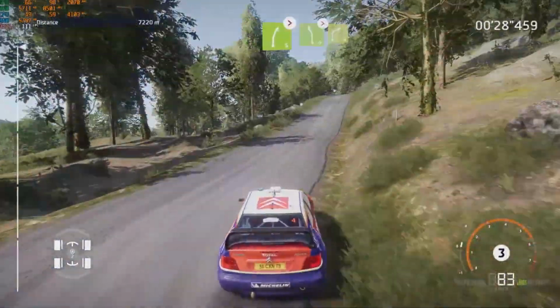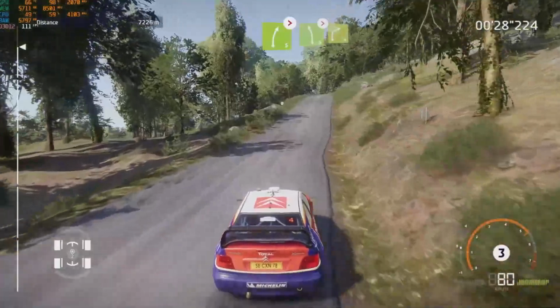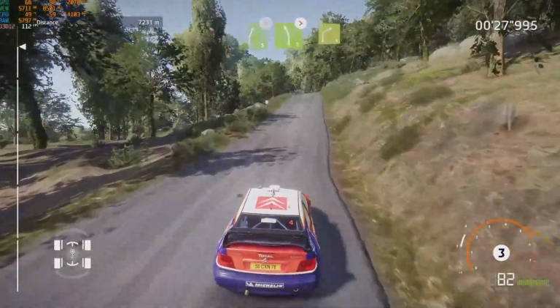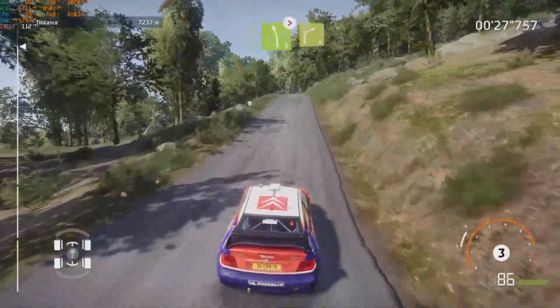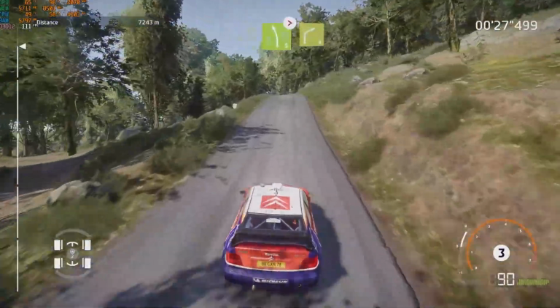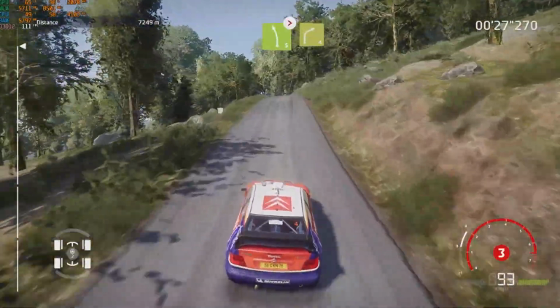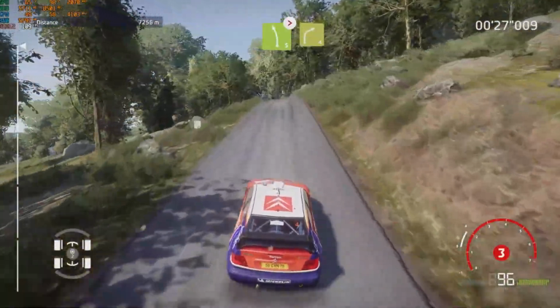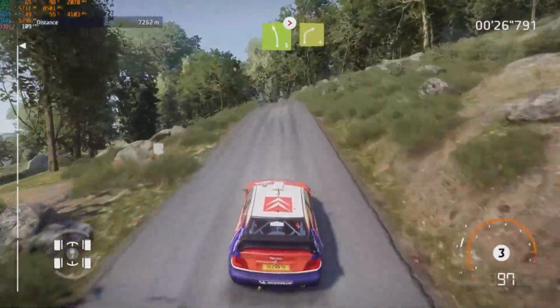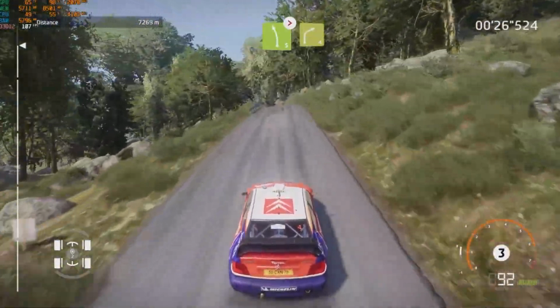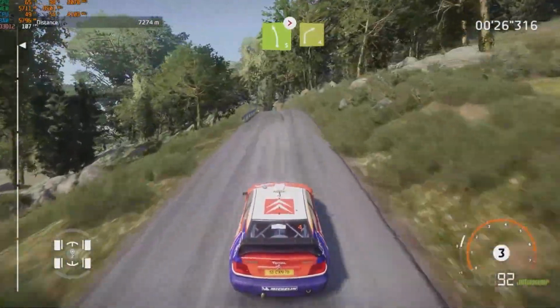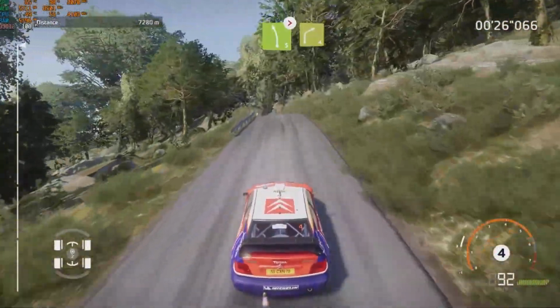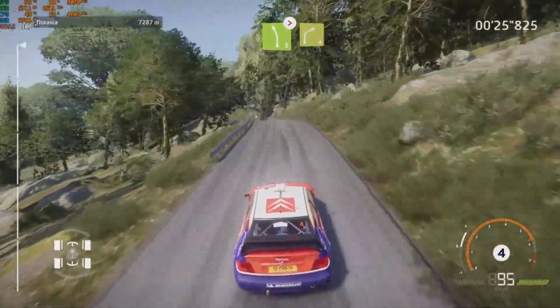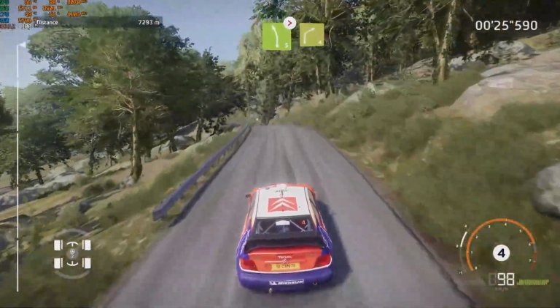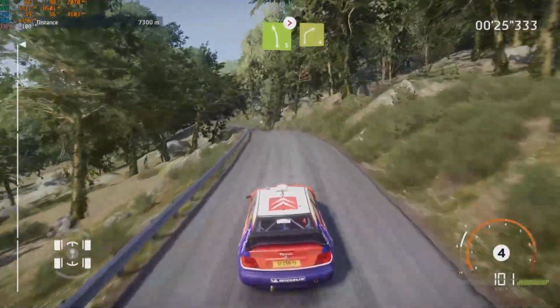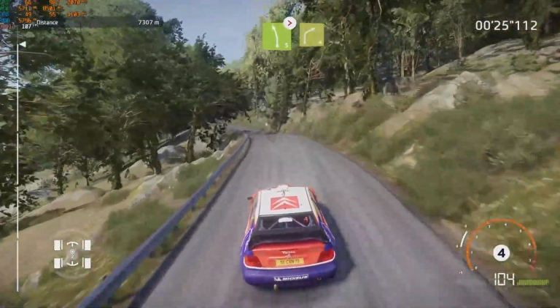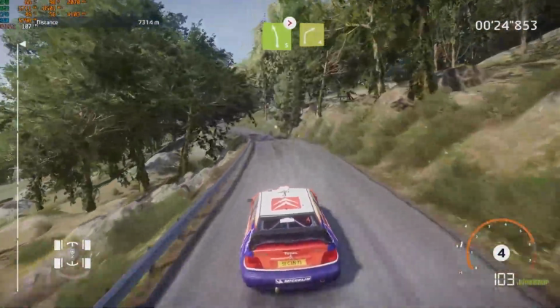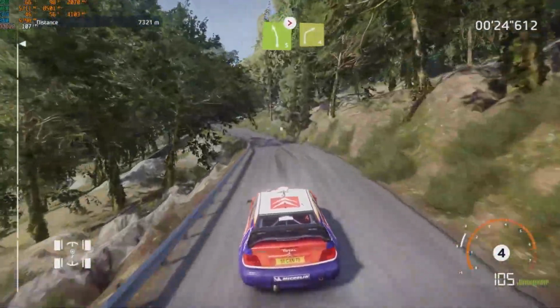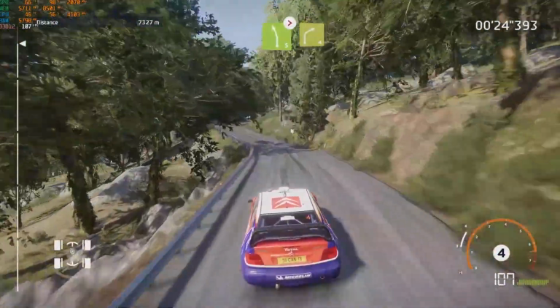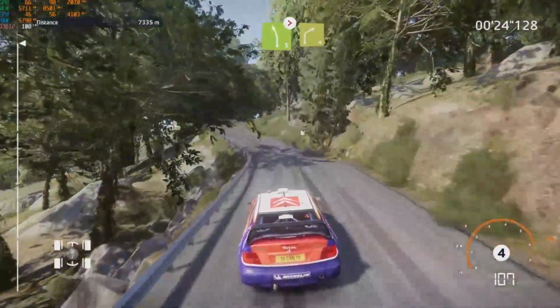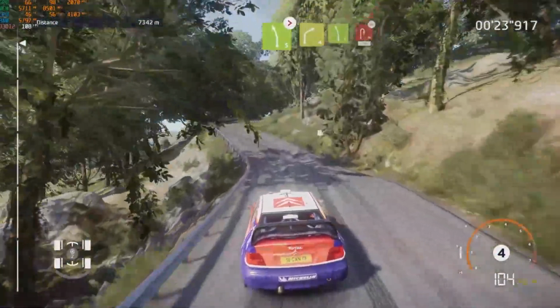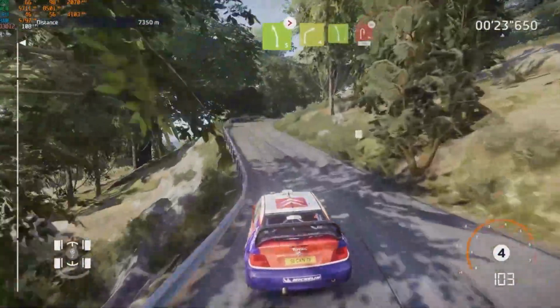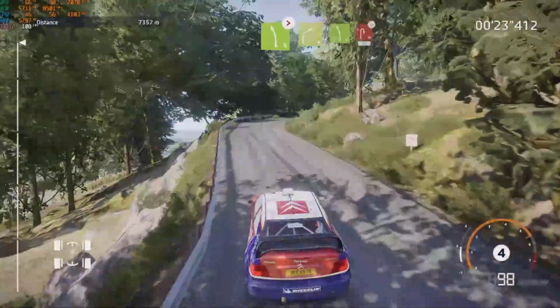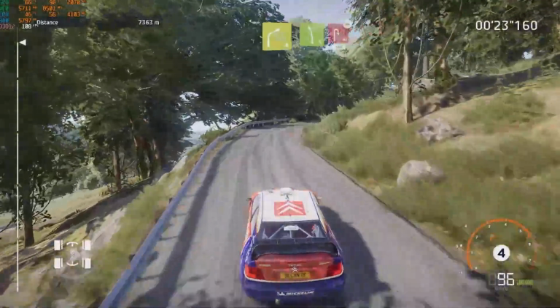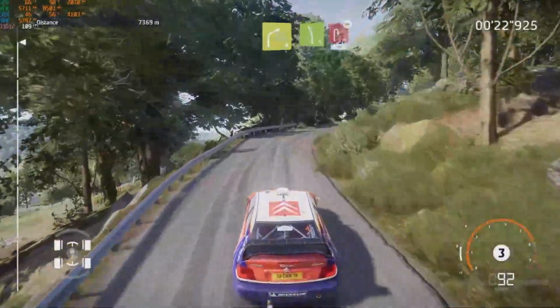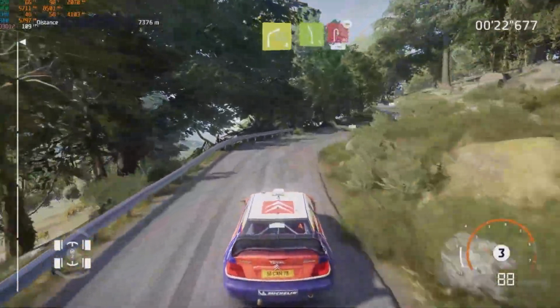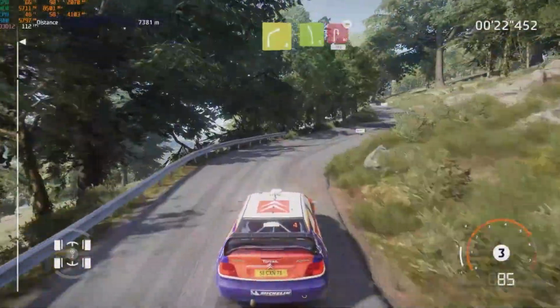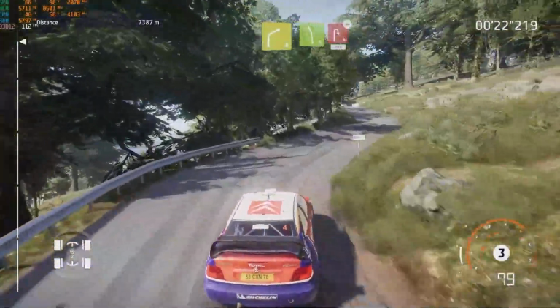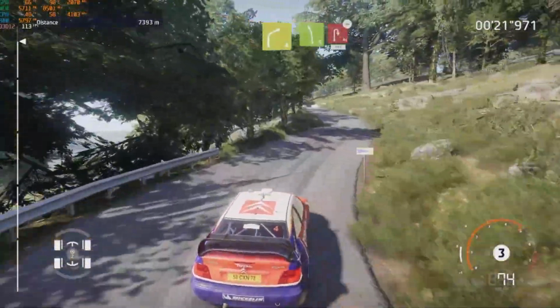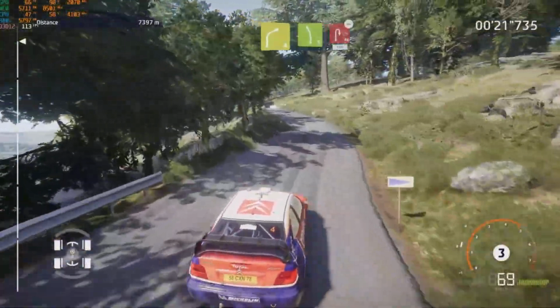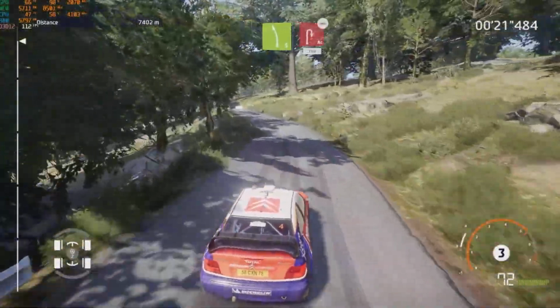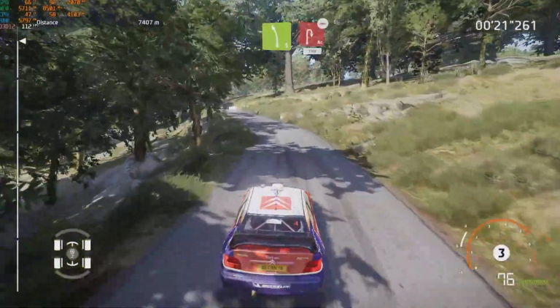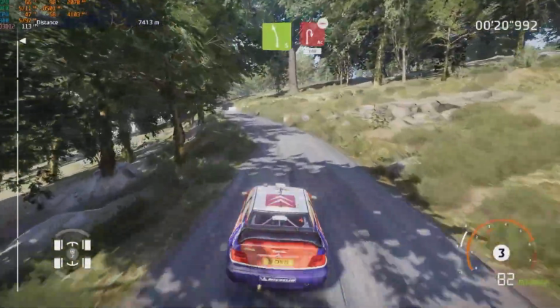And left 5, over crest, tightens, into right 4, short. Into left 5, short, and acute hairpin right, 100, bumpy.